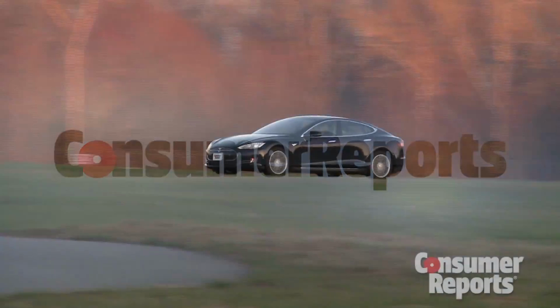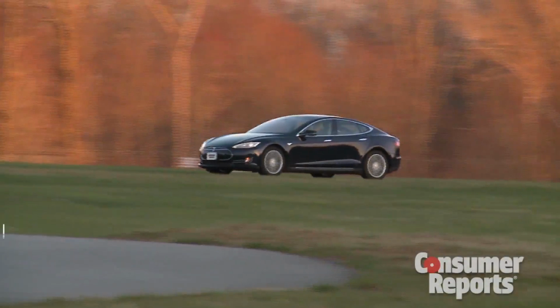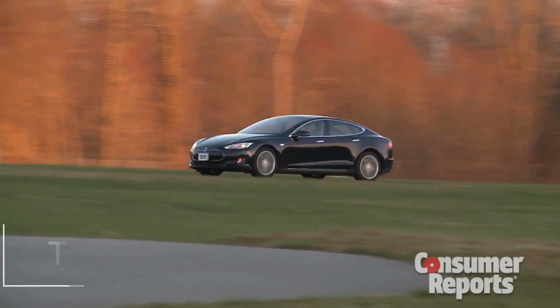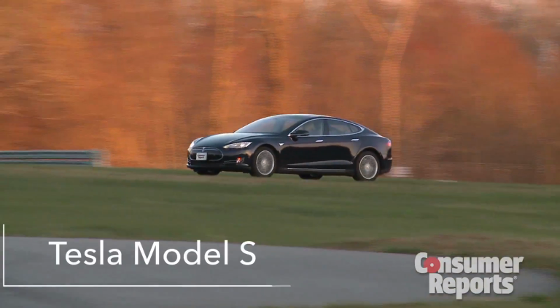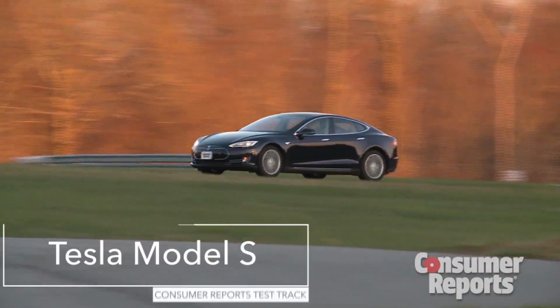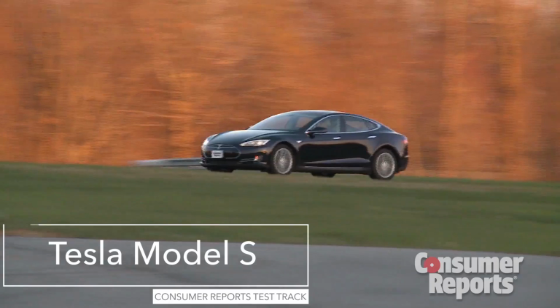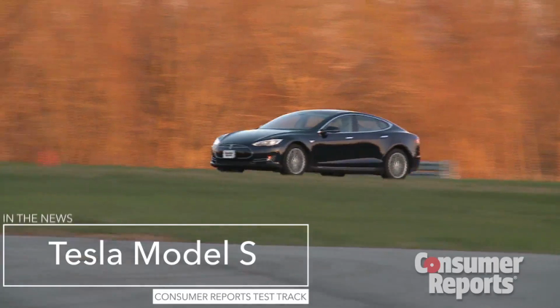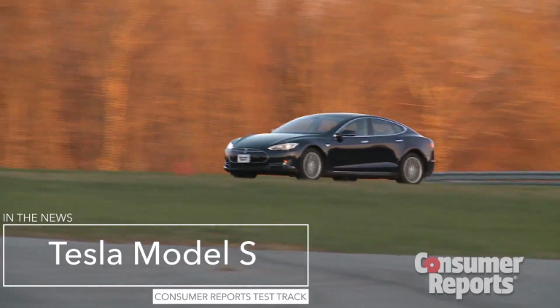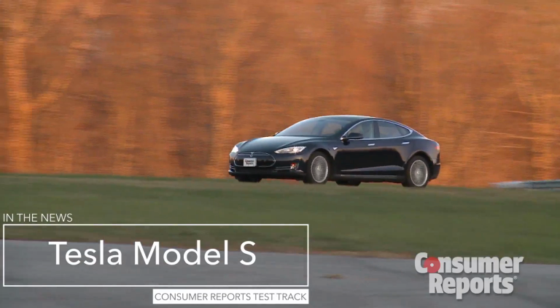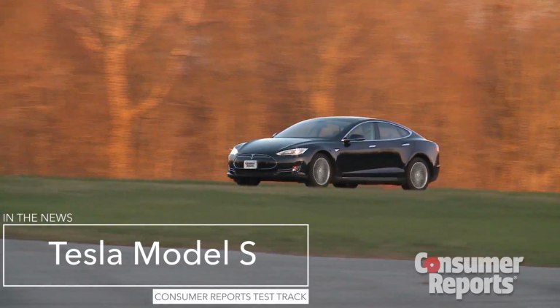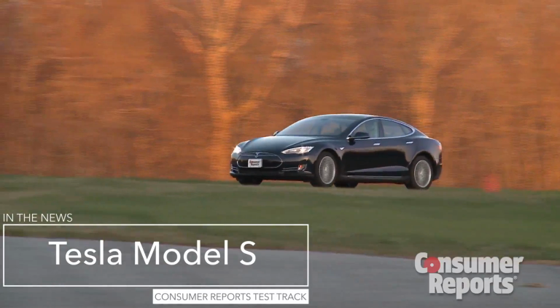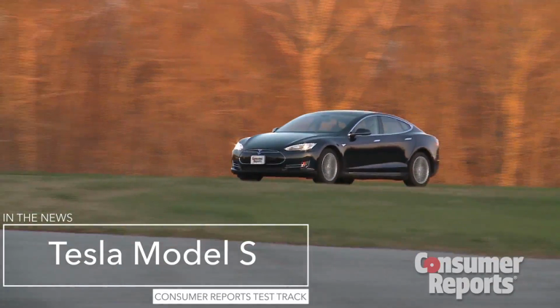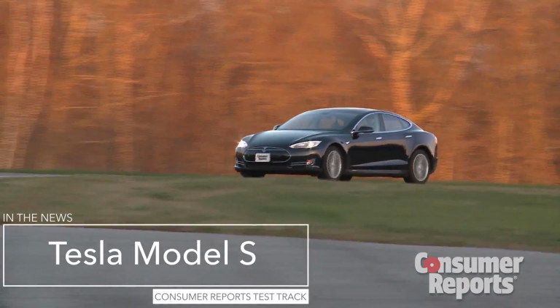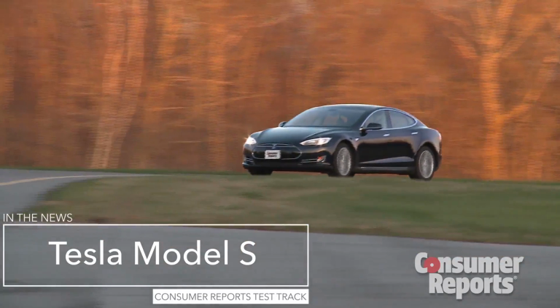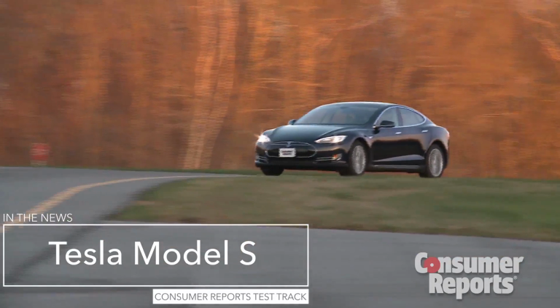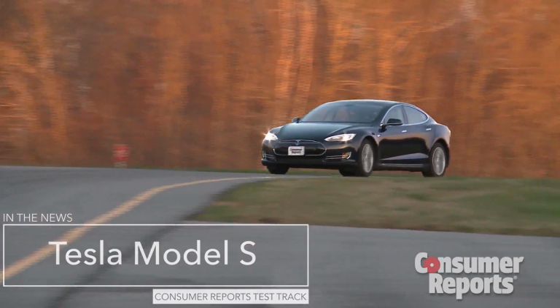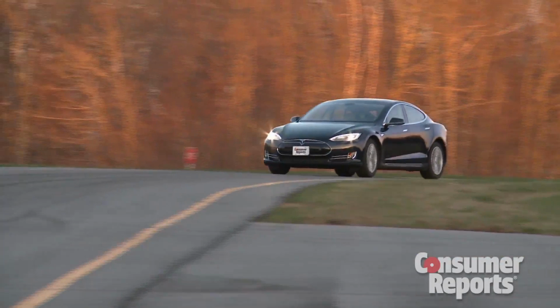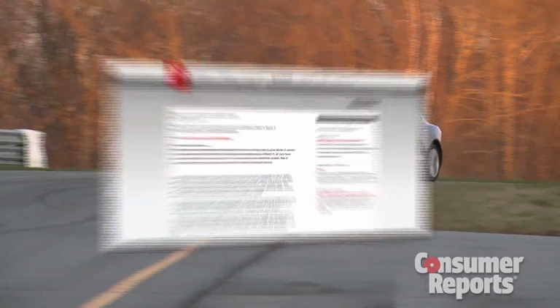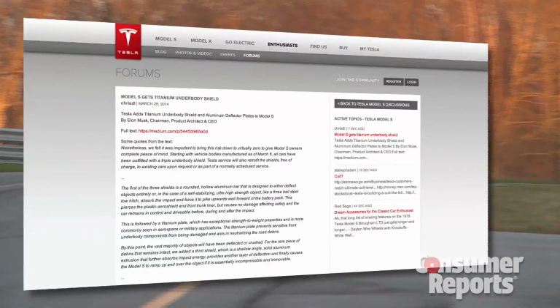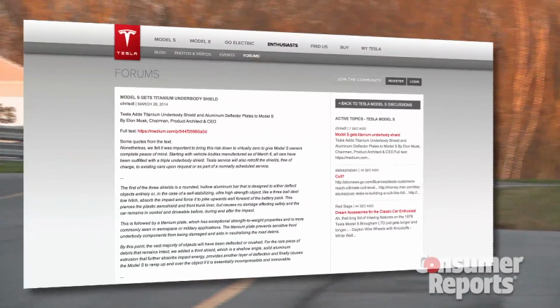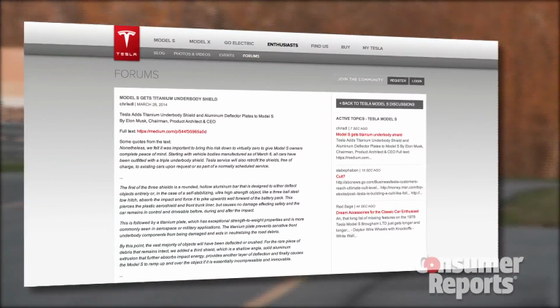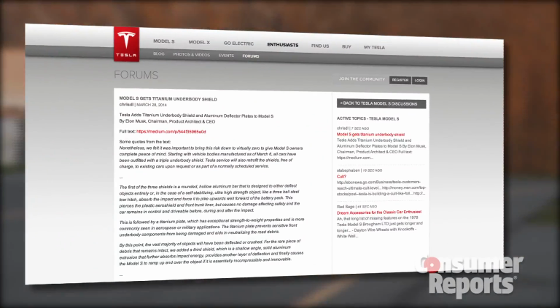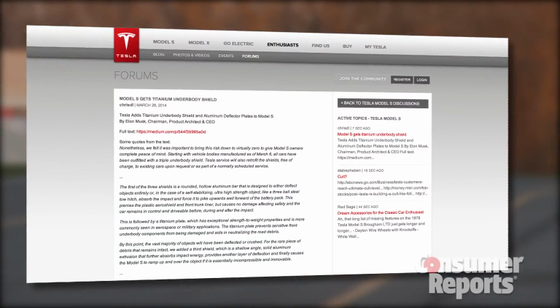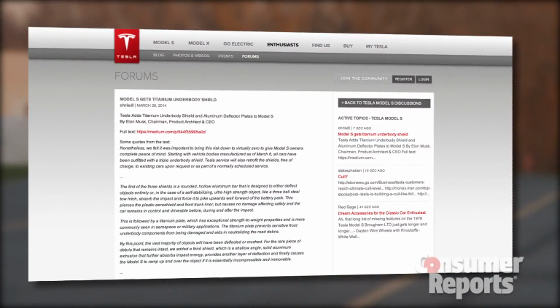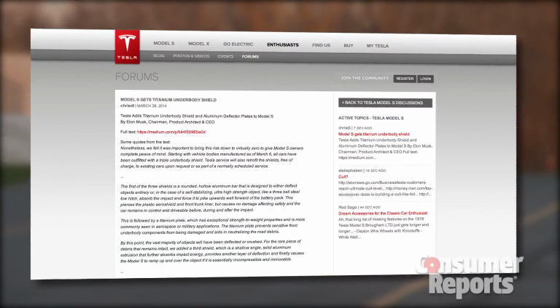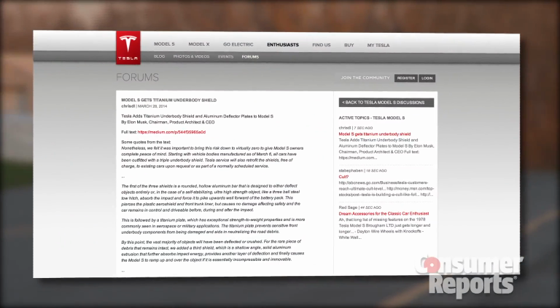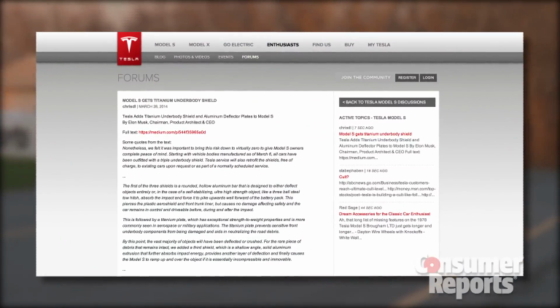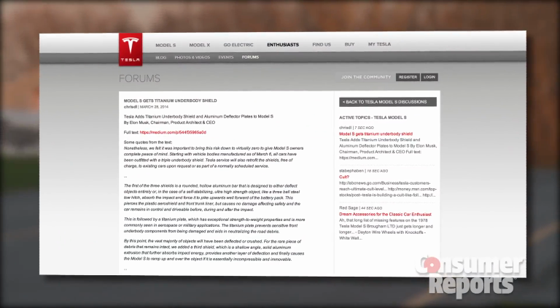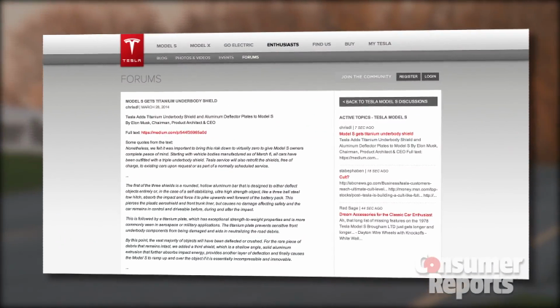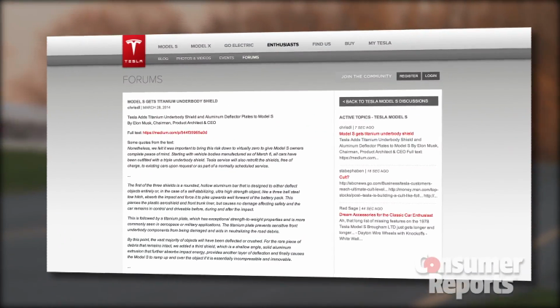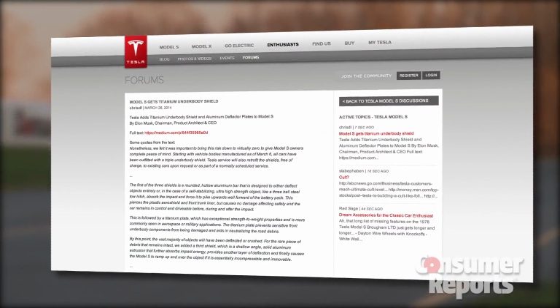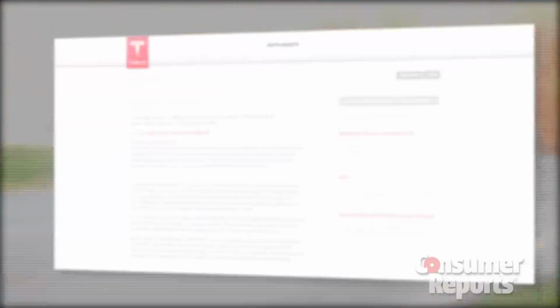You may have heard of several fires involving the Tesla Model S. Today, Tesla has announced what they believe is the solution to the problem.